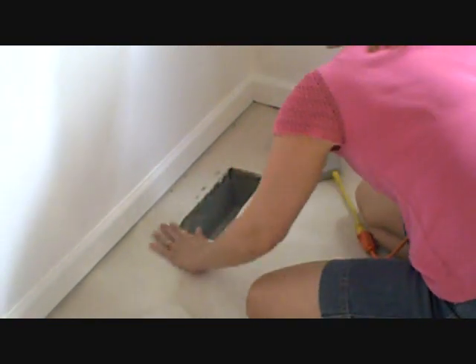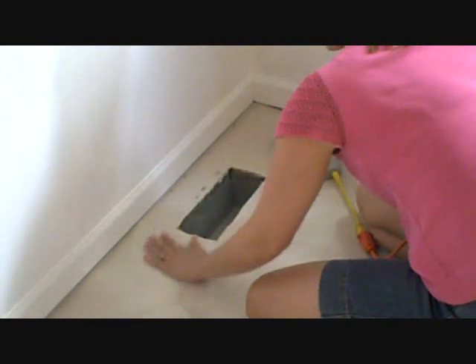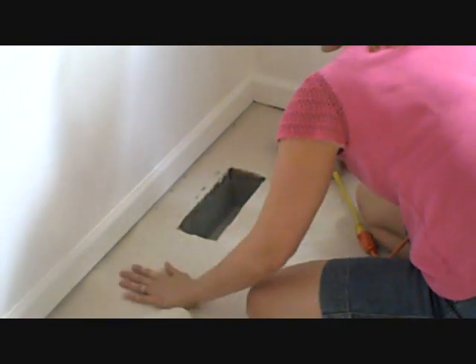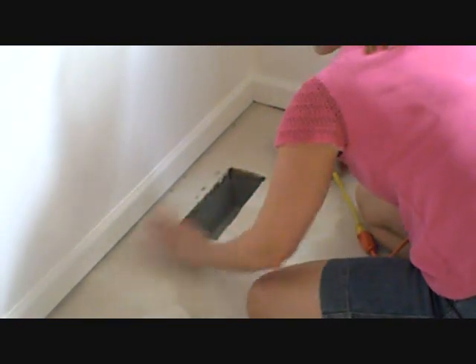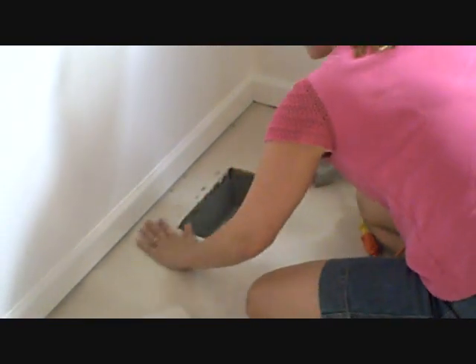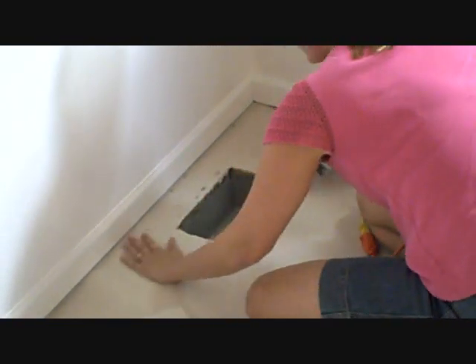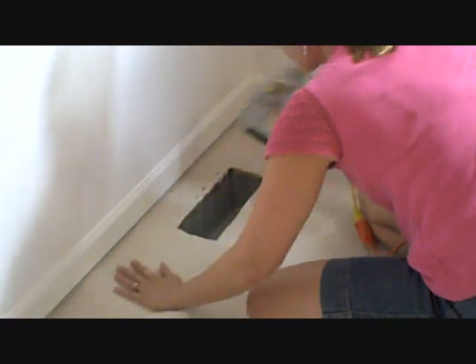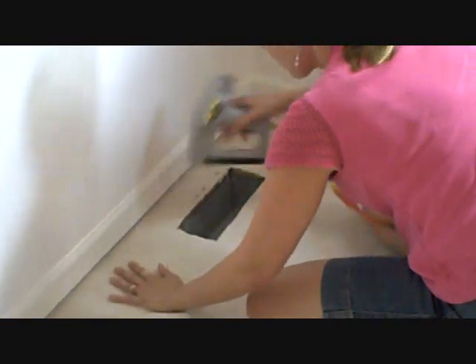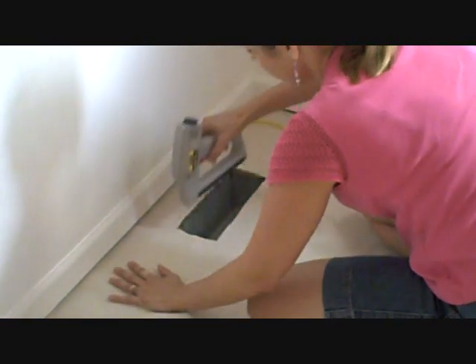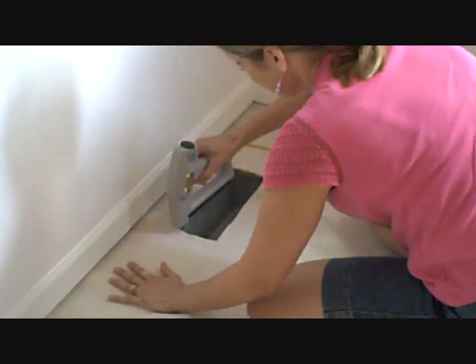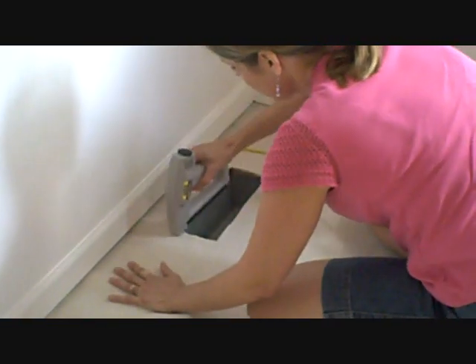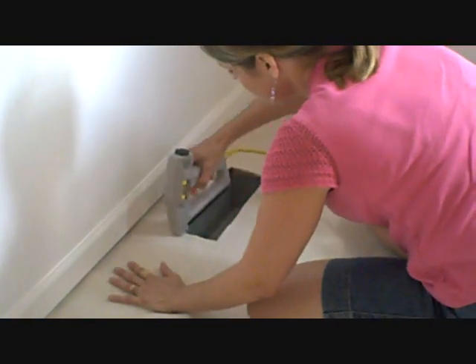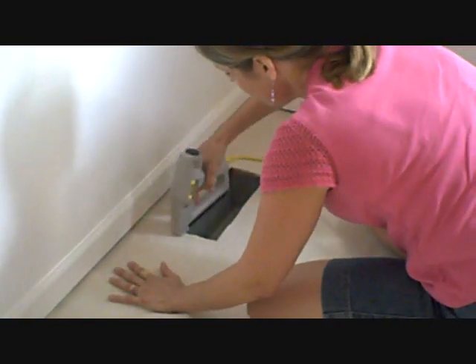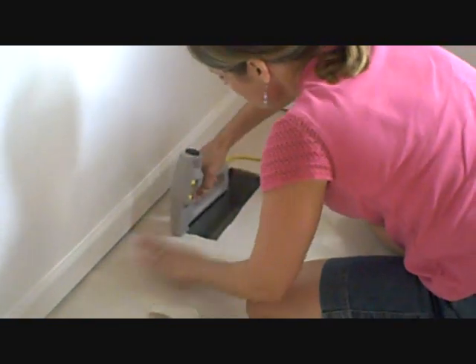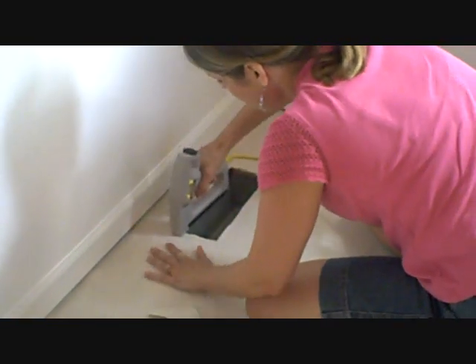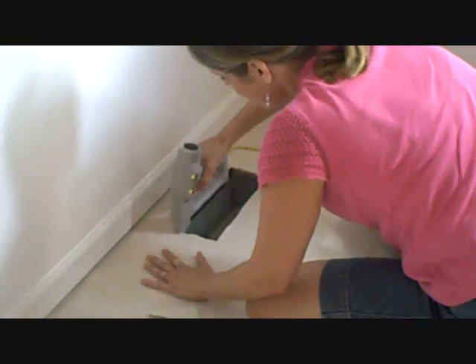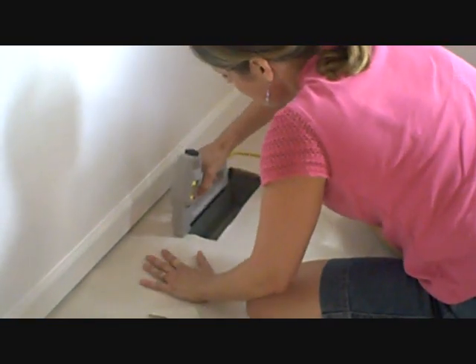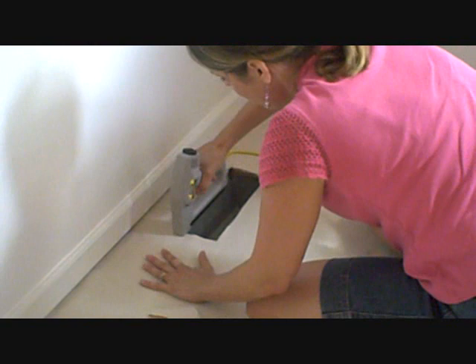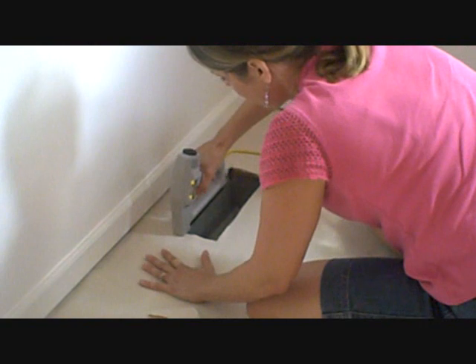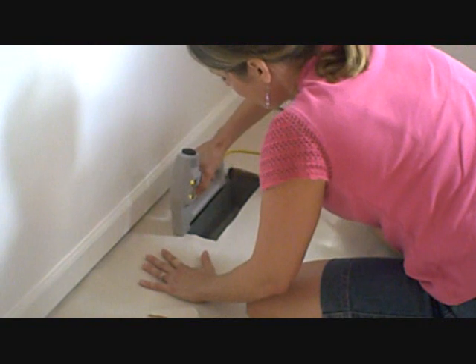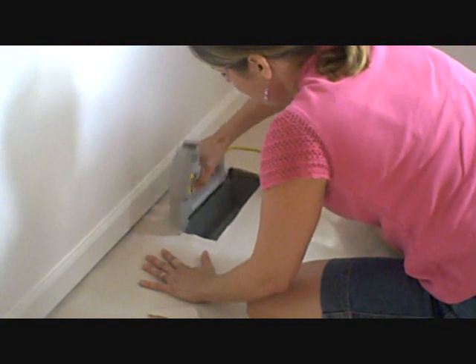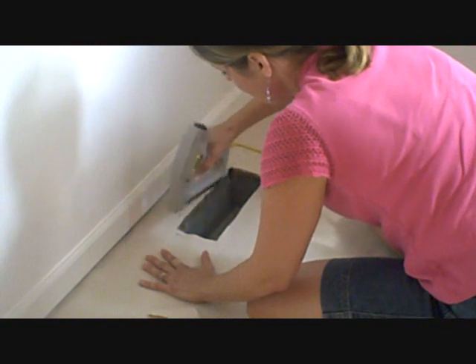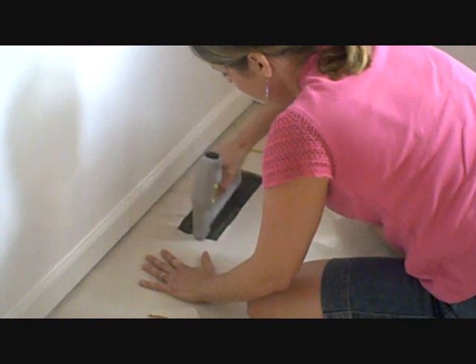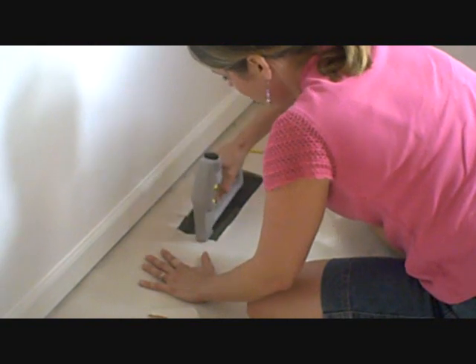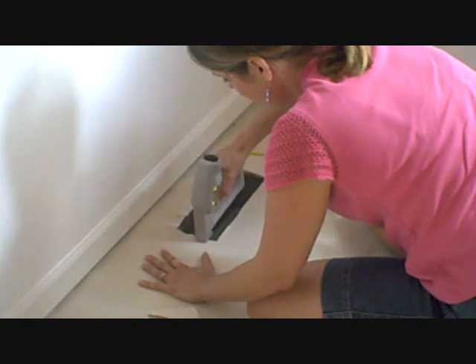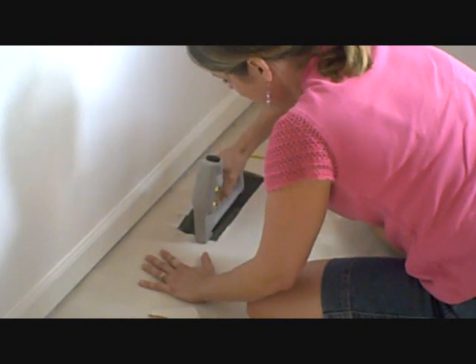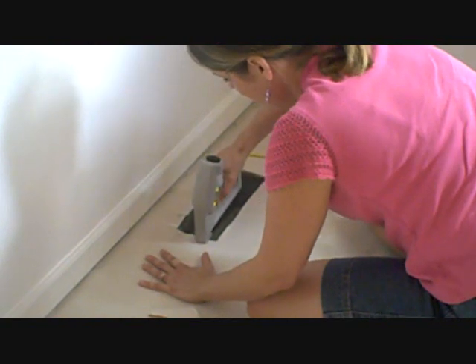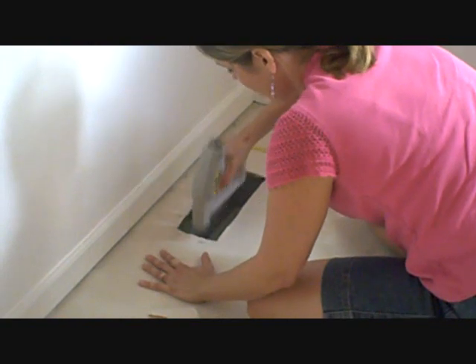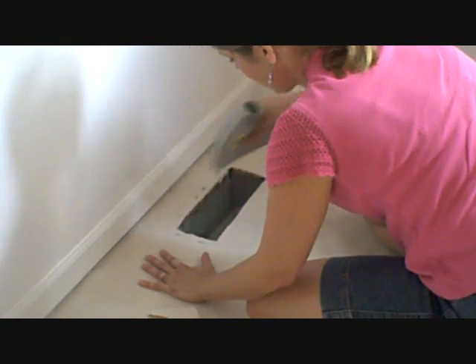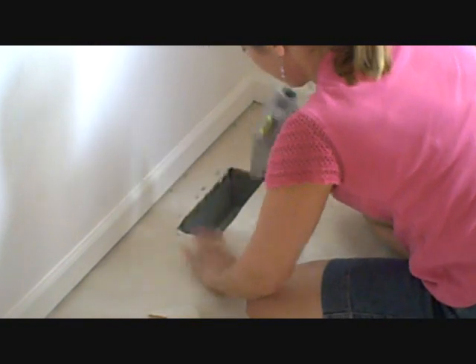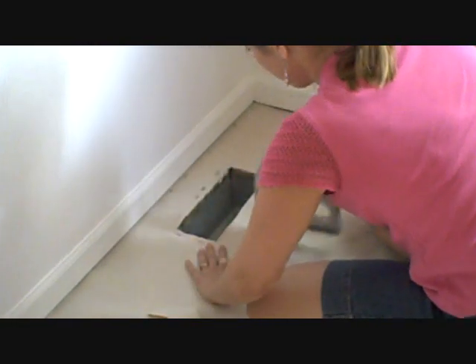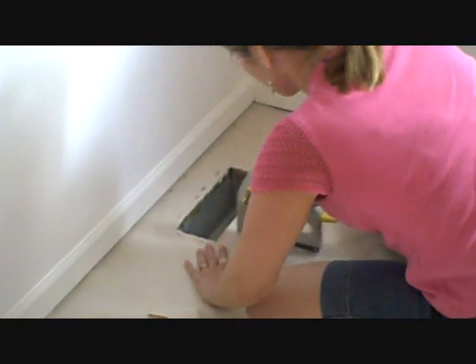Now that I have that down, I'm just going to lightly stretch and give it a few staples around the edge.